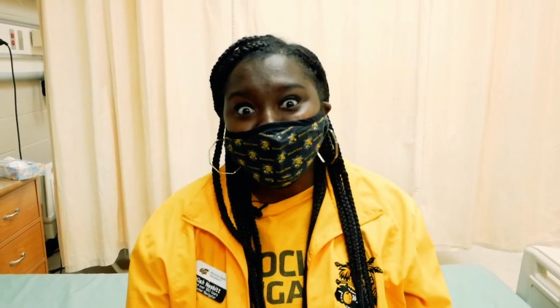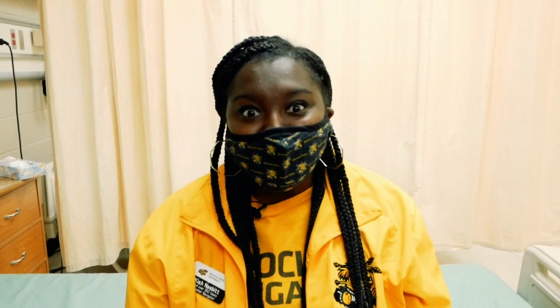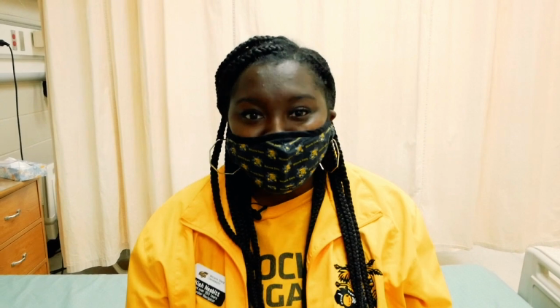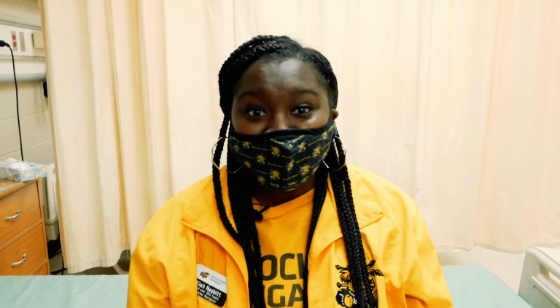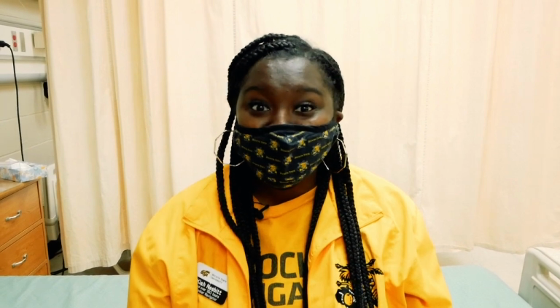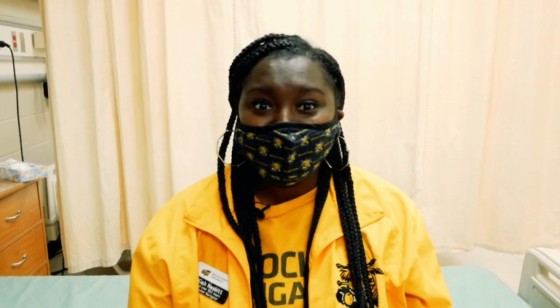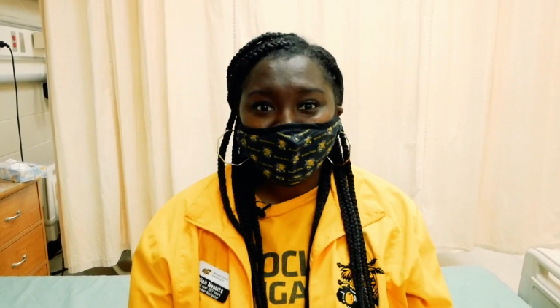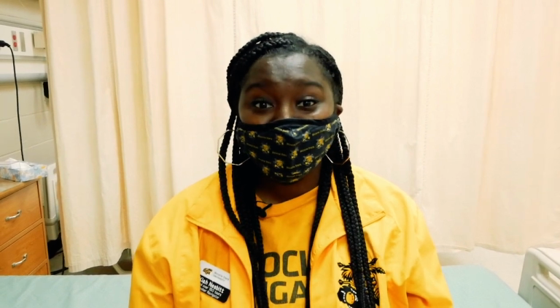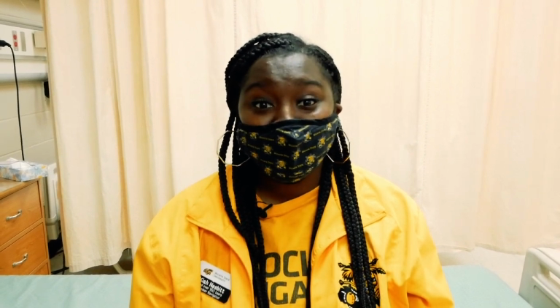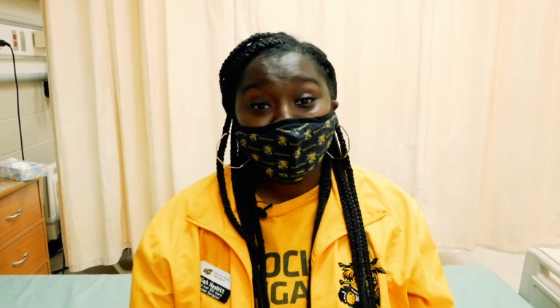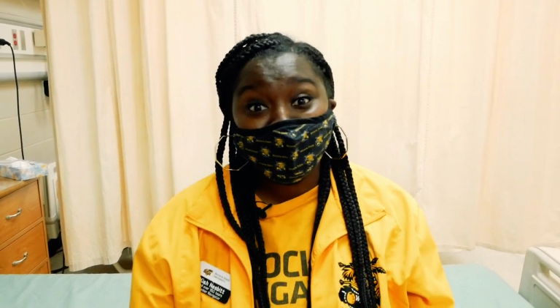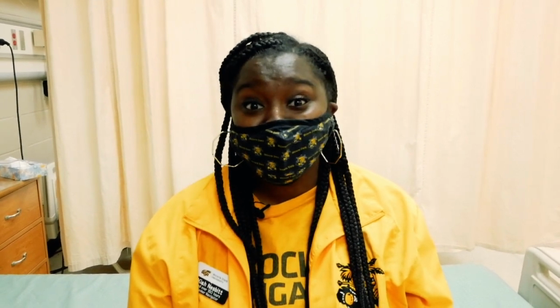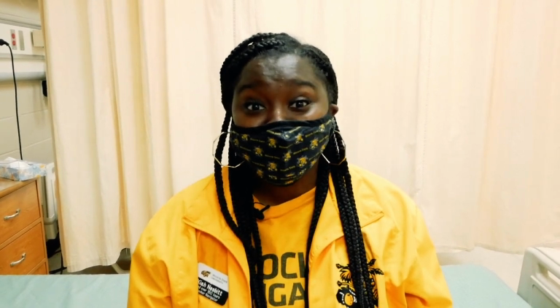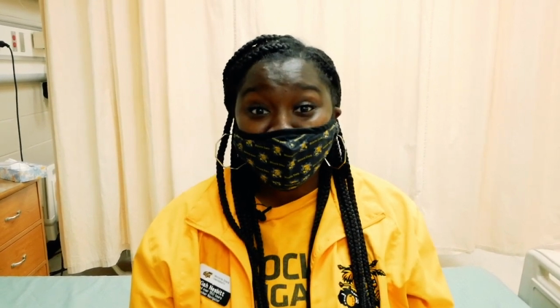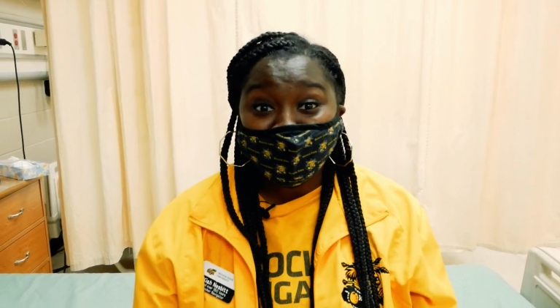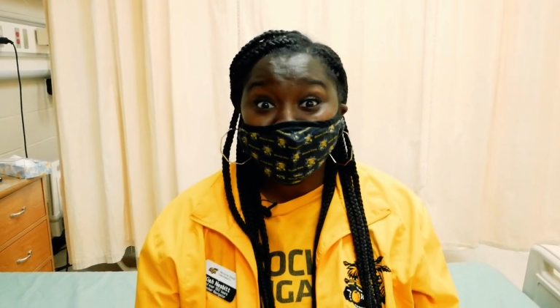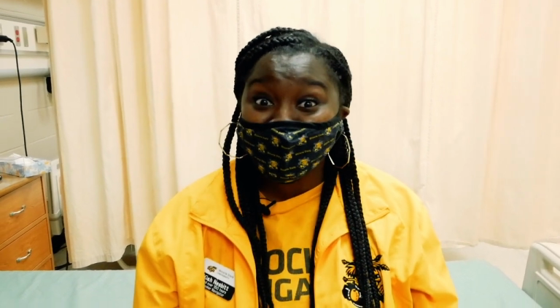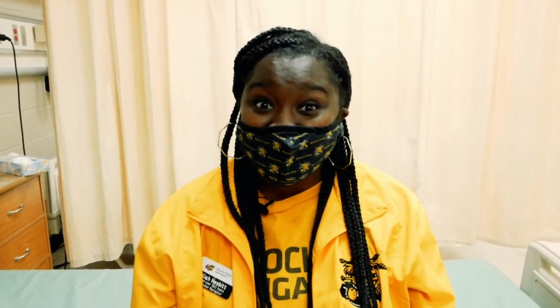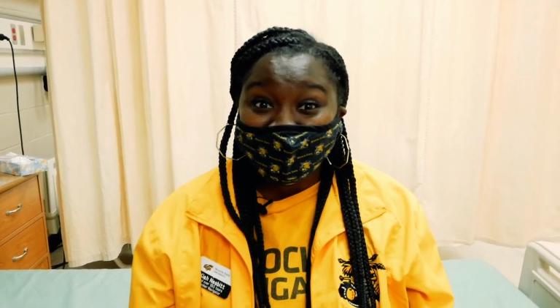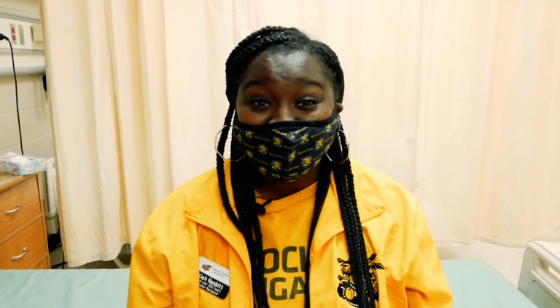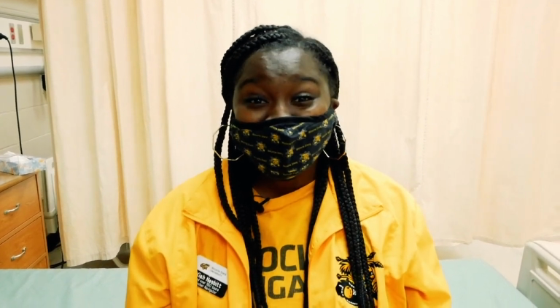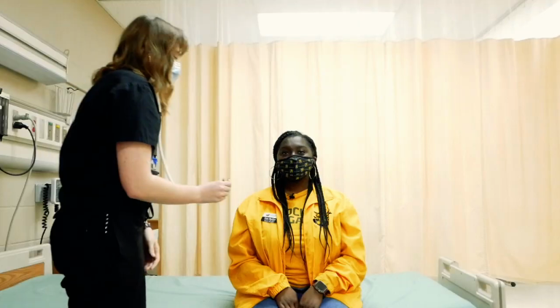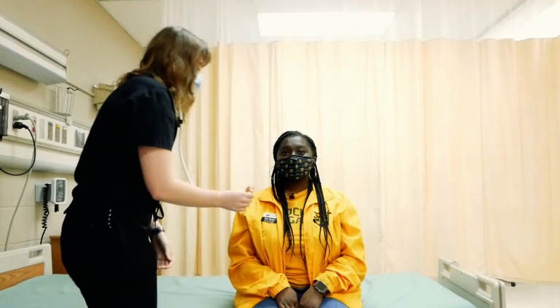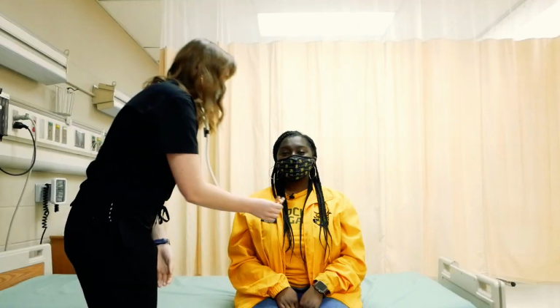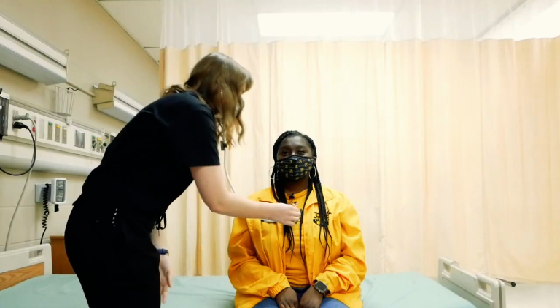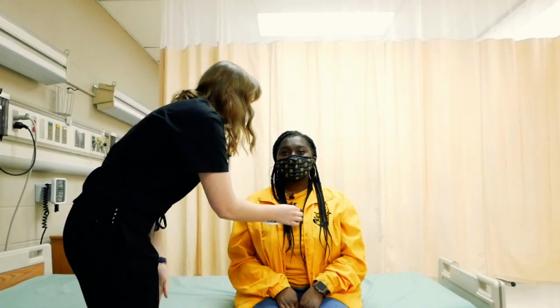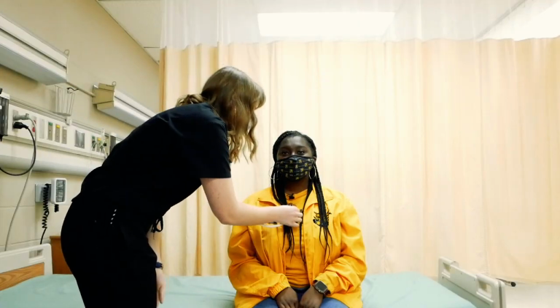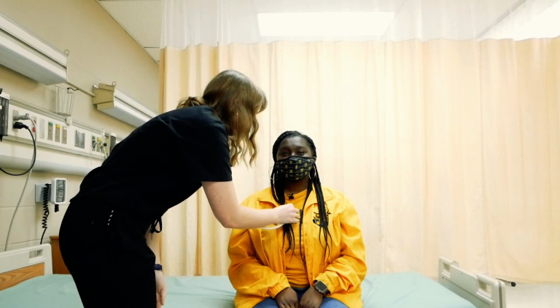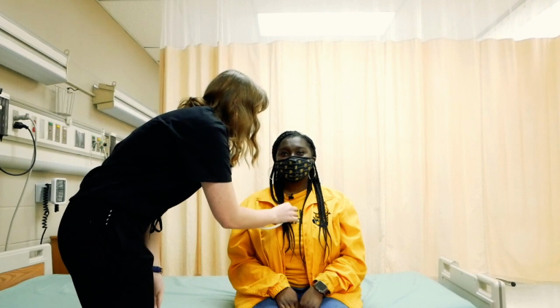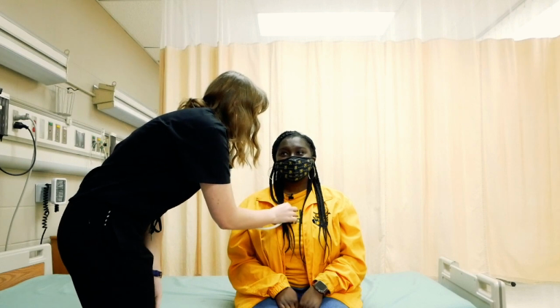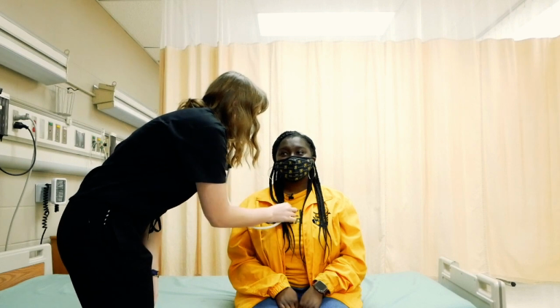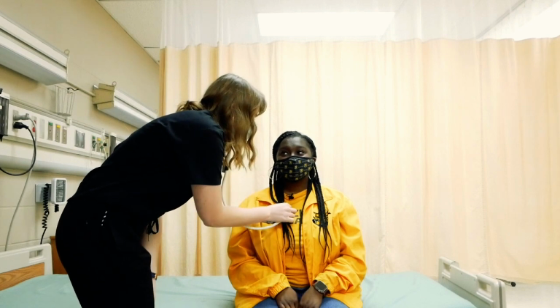Did you know that high school seniors have an early admission process for nursing? Okay, can you take a deep breath for me?